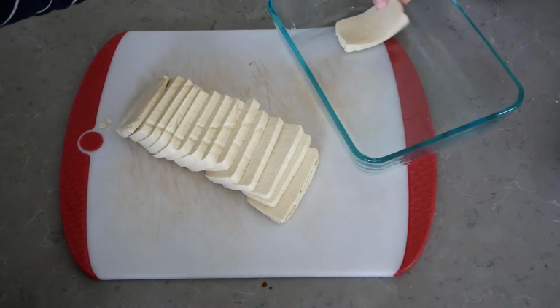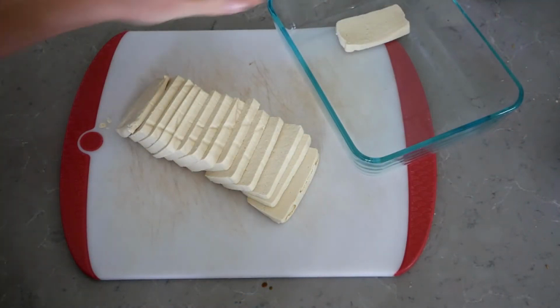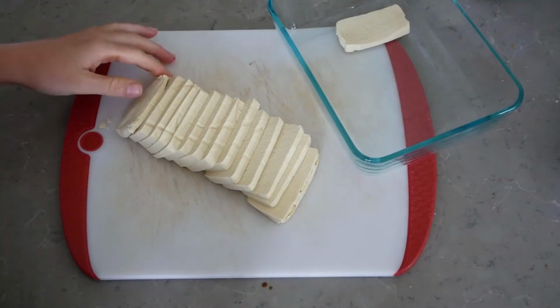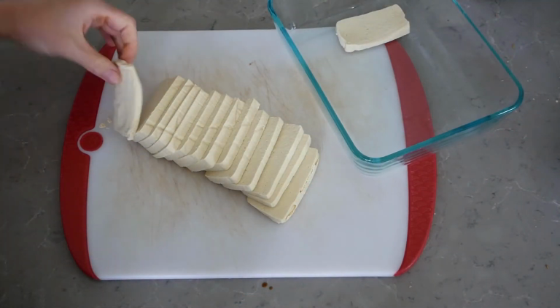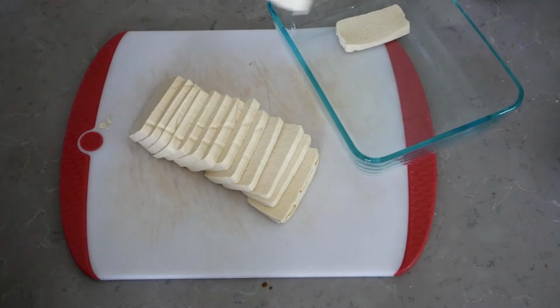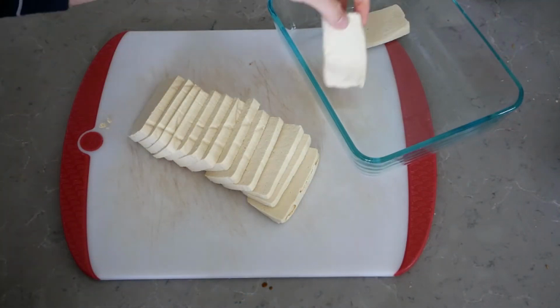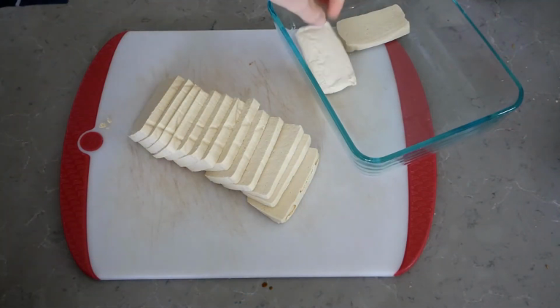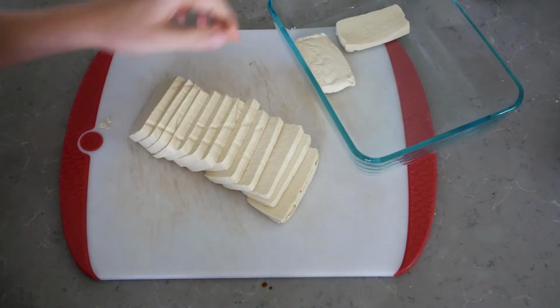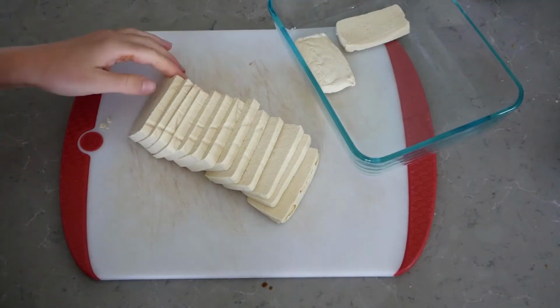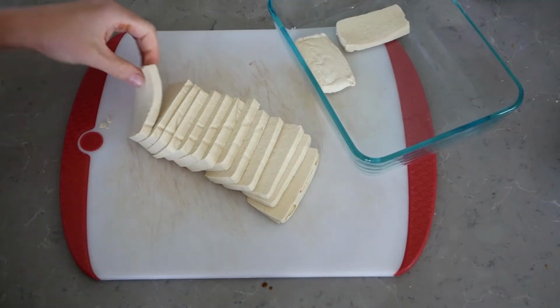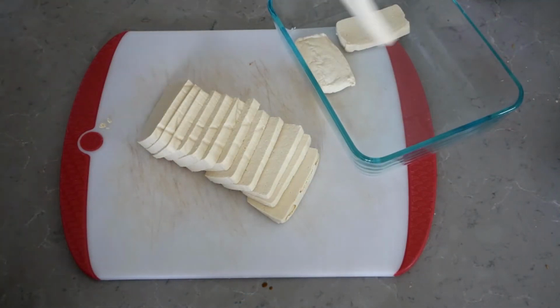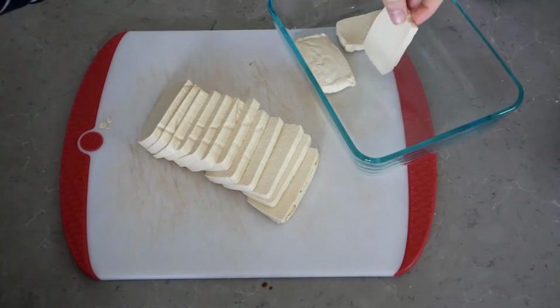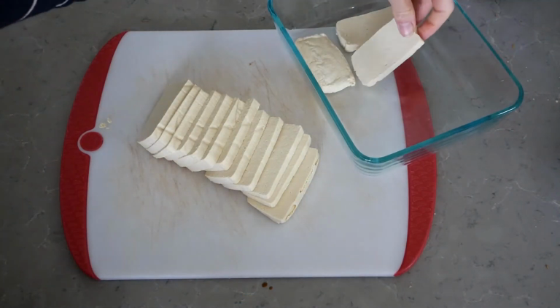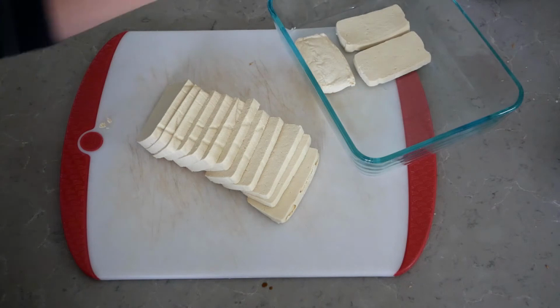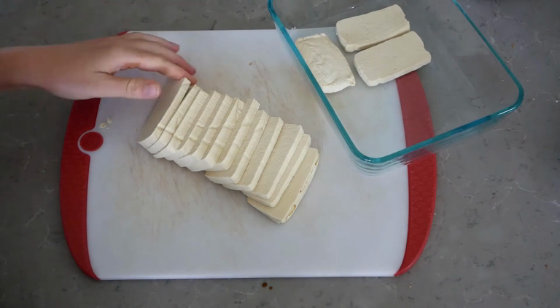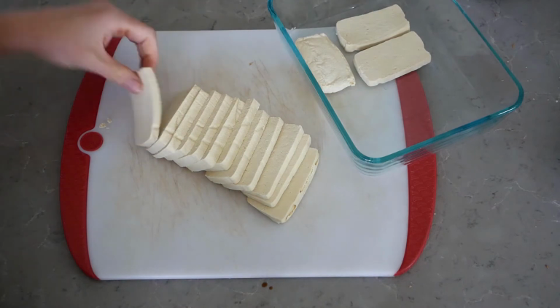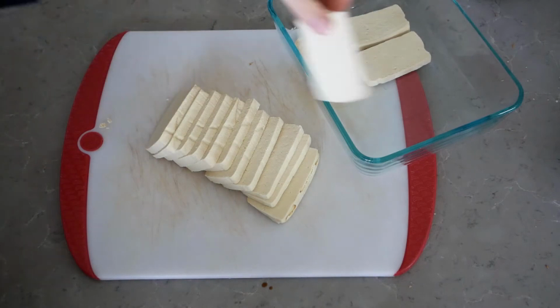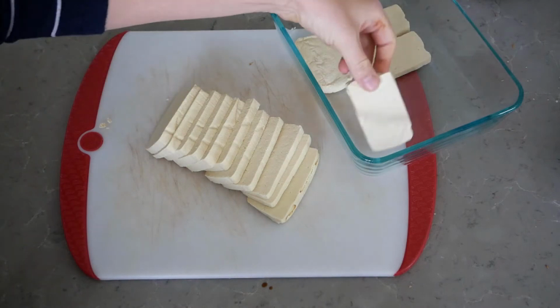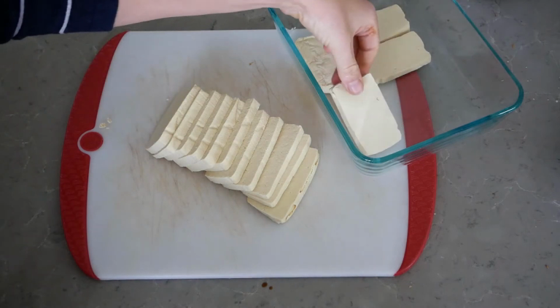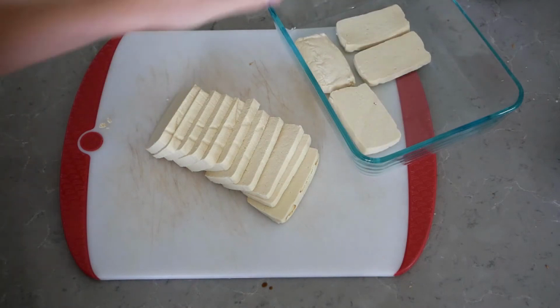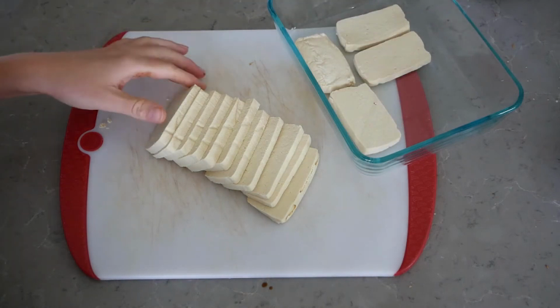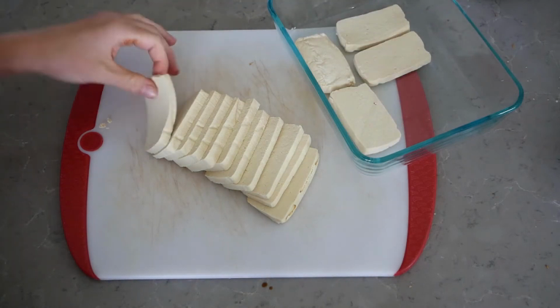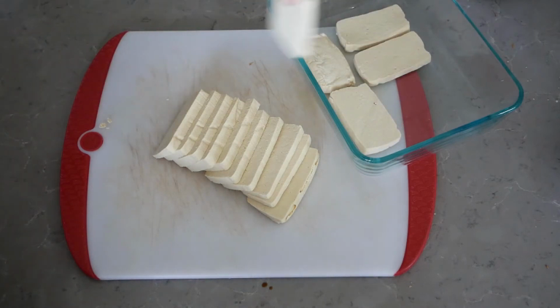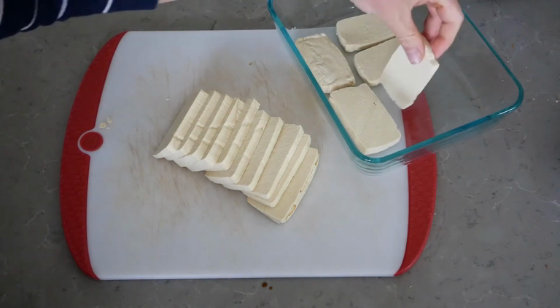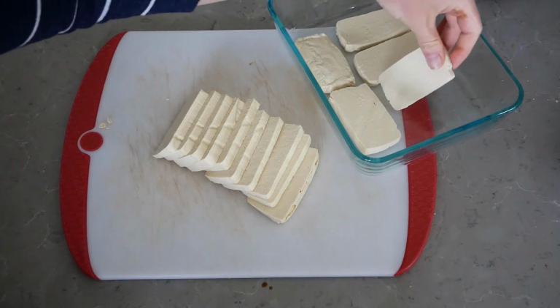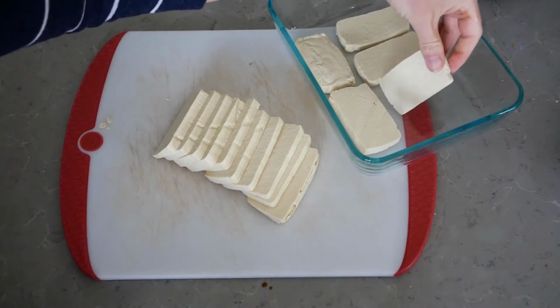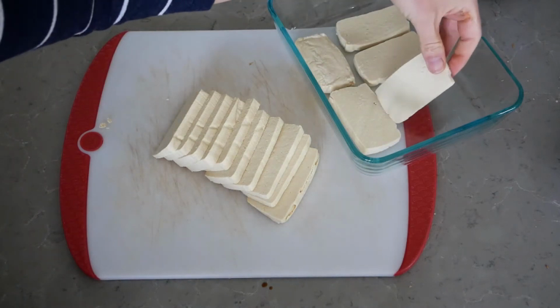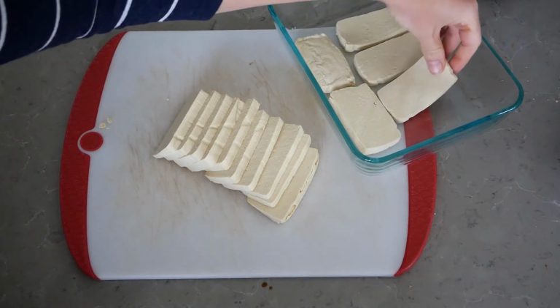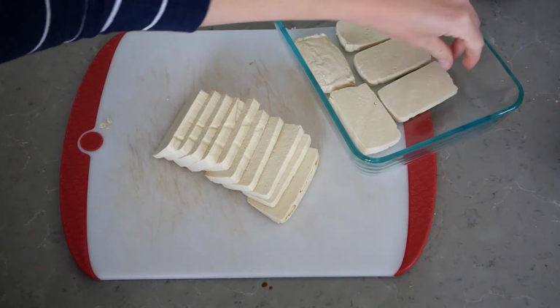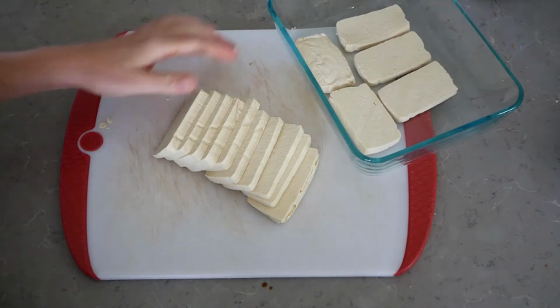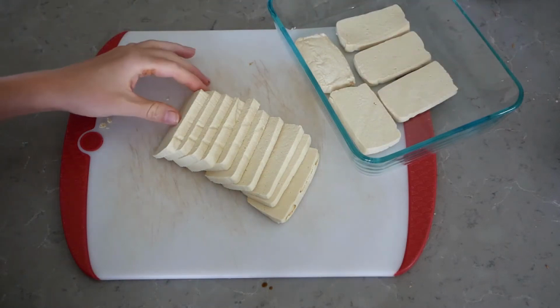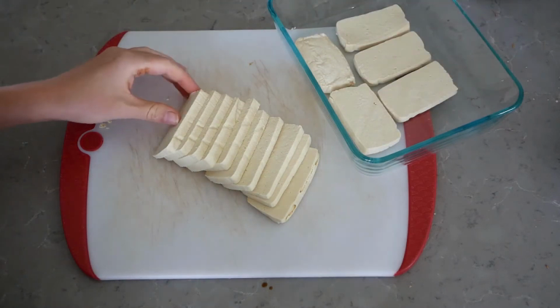We're going to pour that over our tofu and let it sit for at least an hour in the refrigerator.